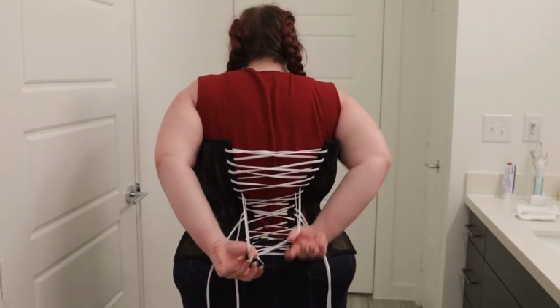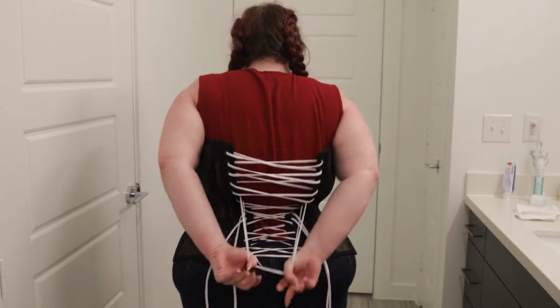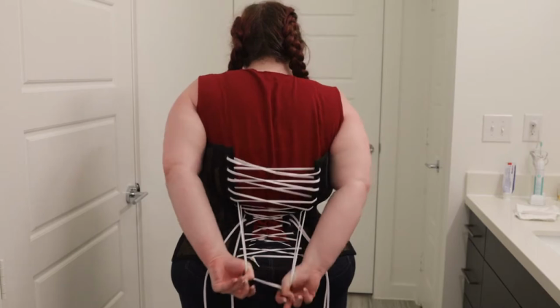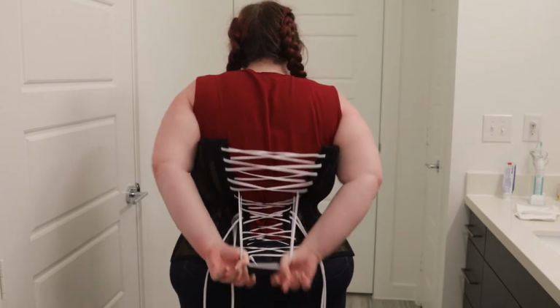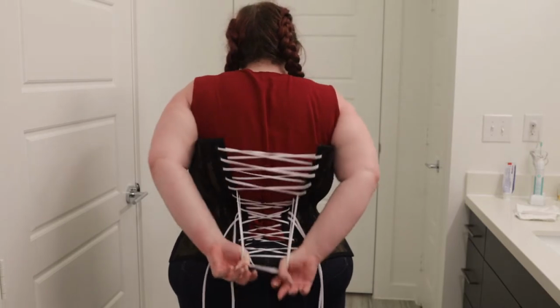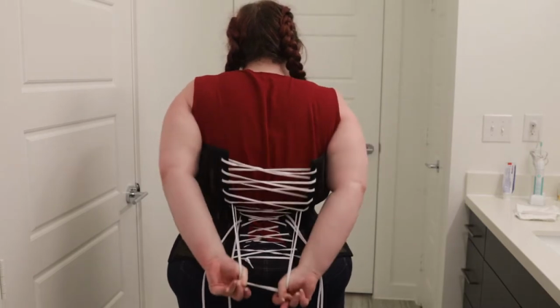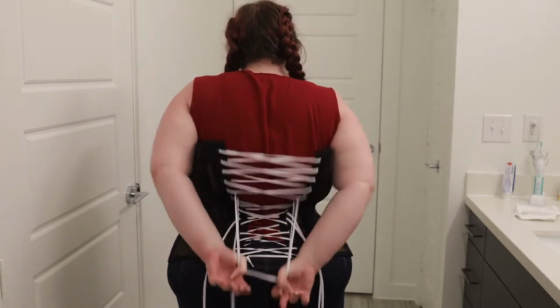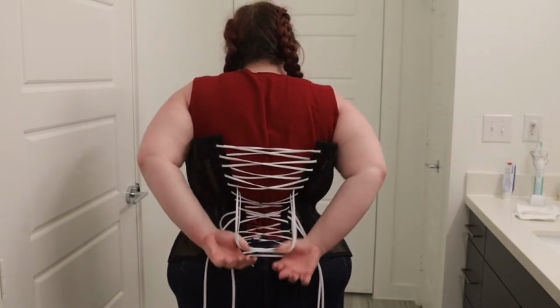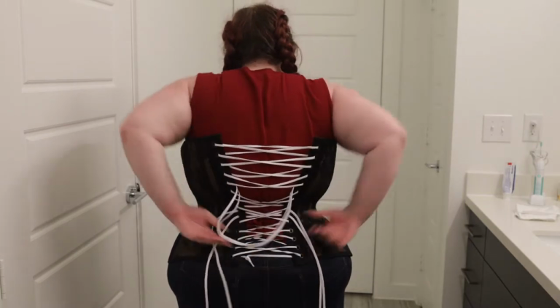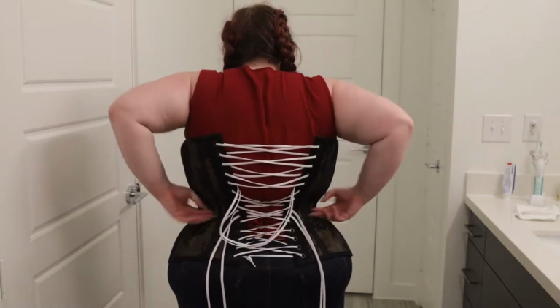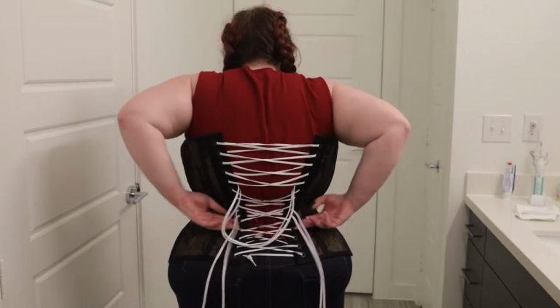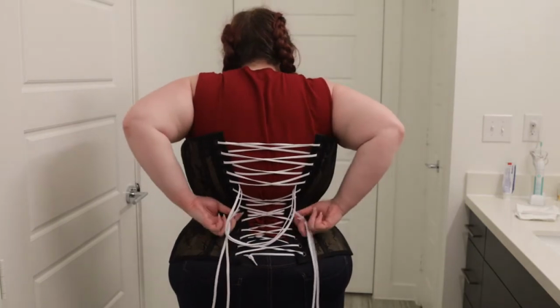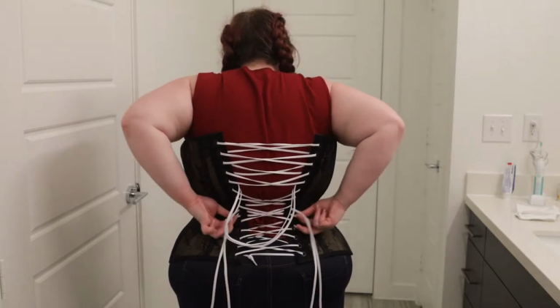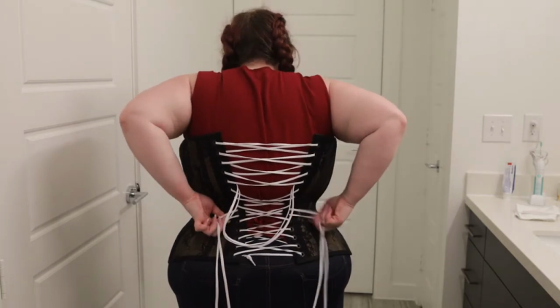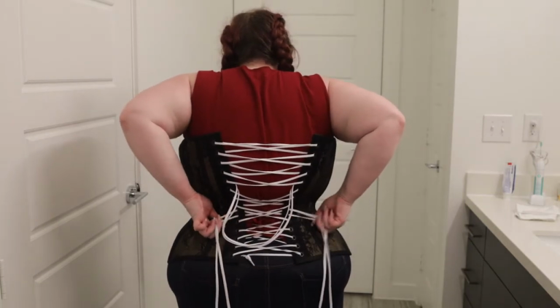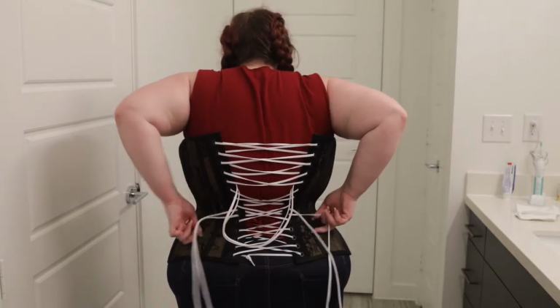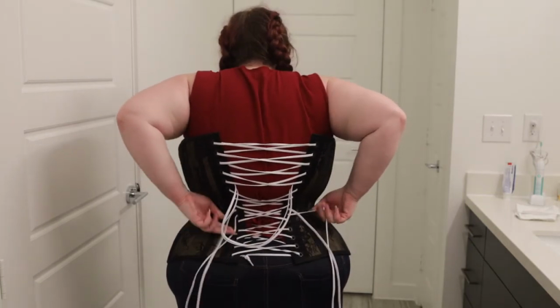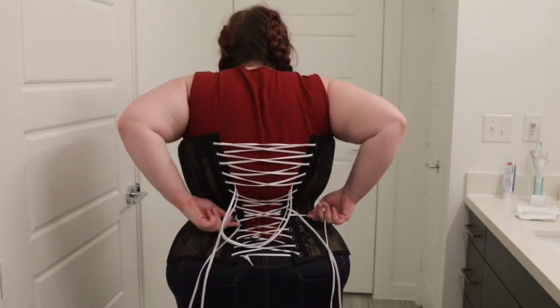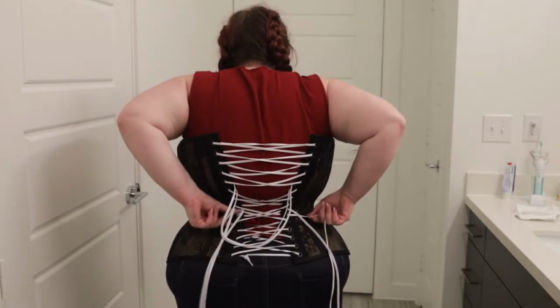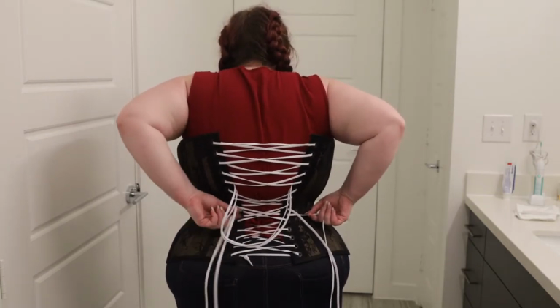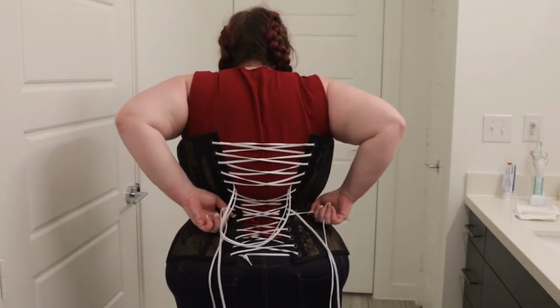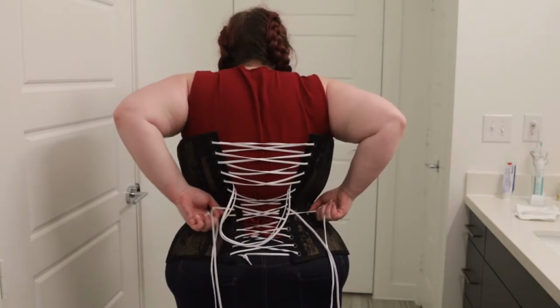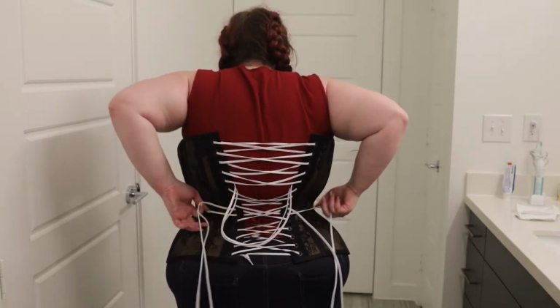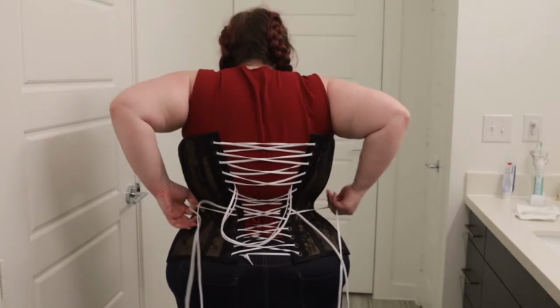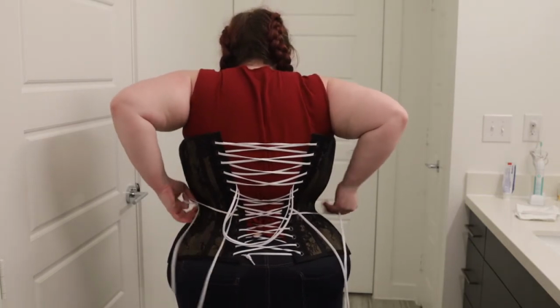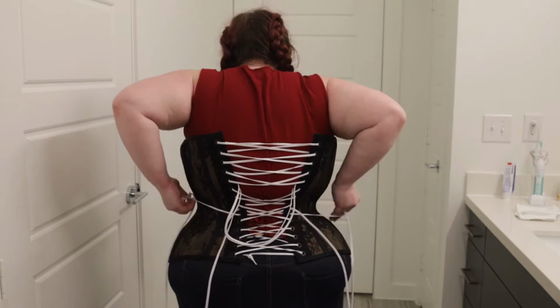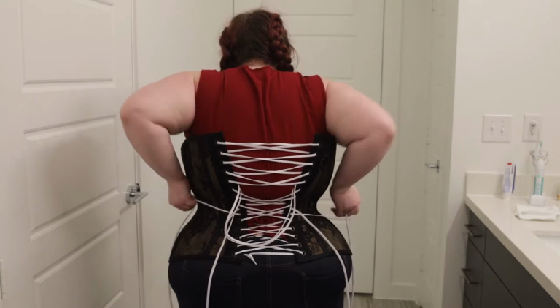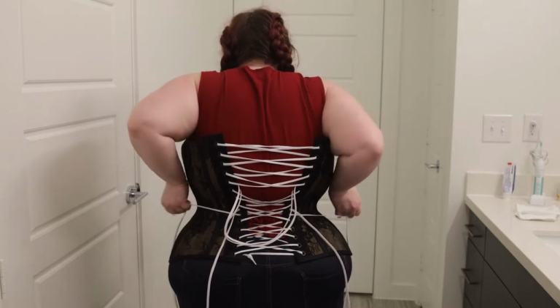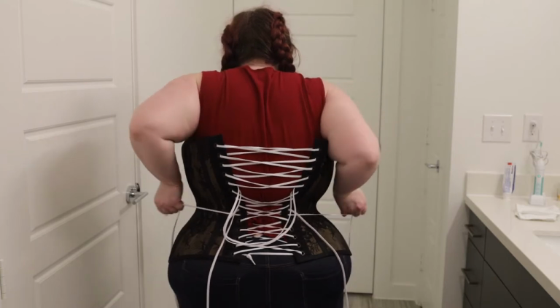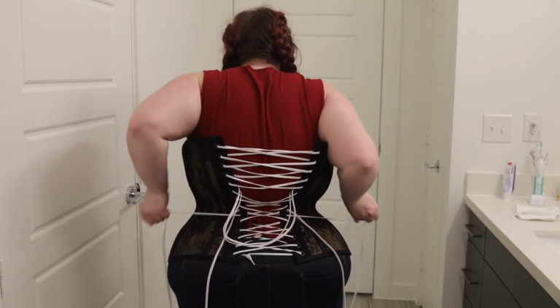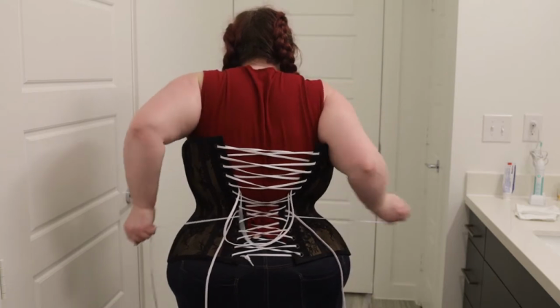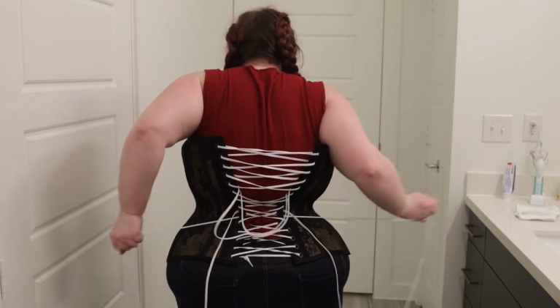Then you just work your way down the laces. It can be a little tricky at first to know which X to pull, but you'll get the hang of it.